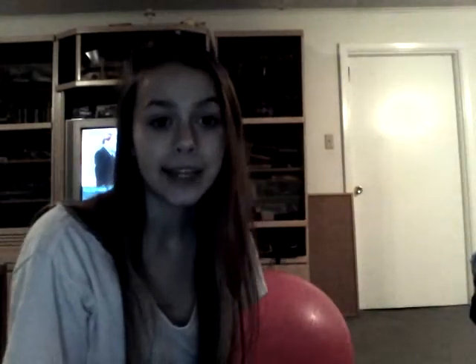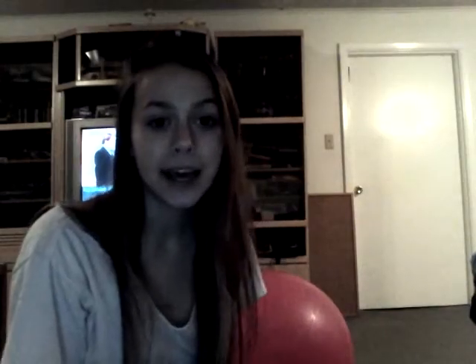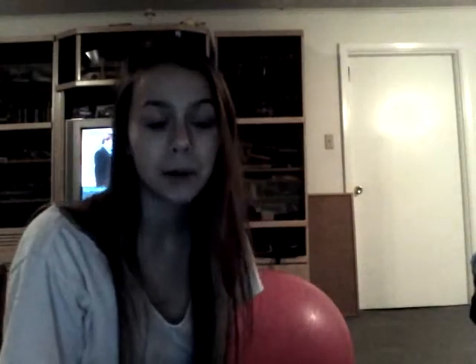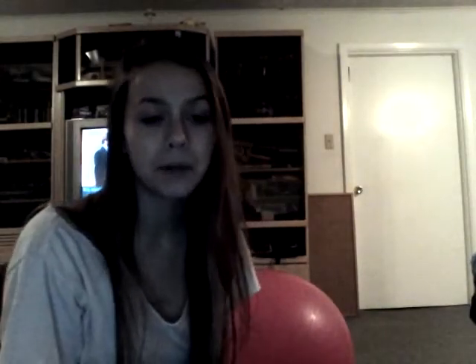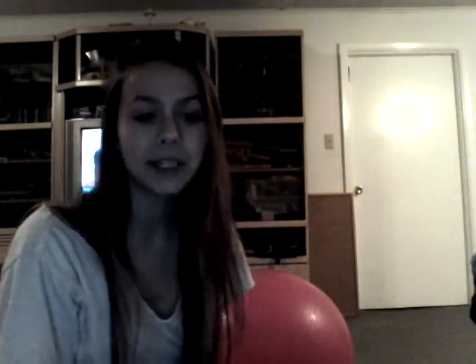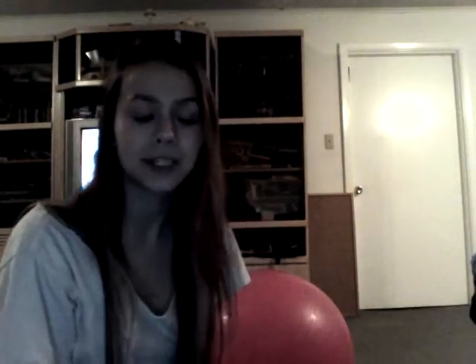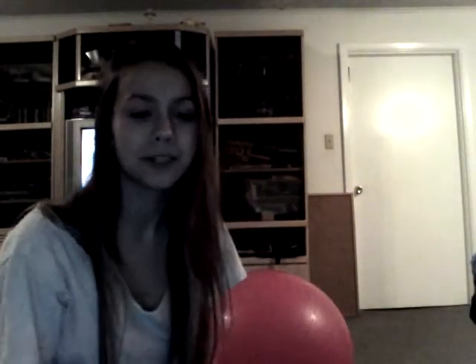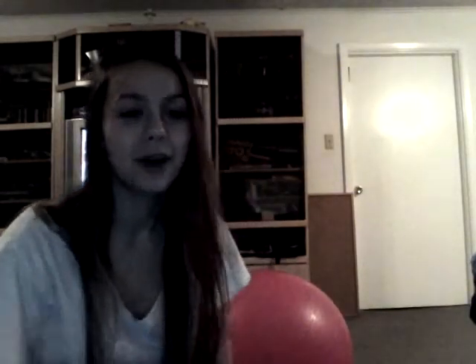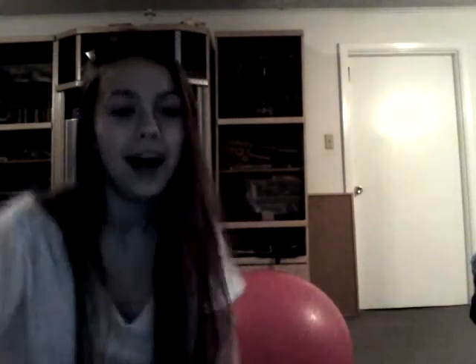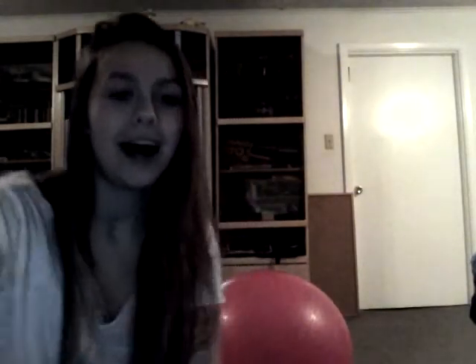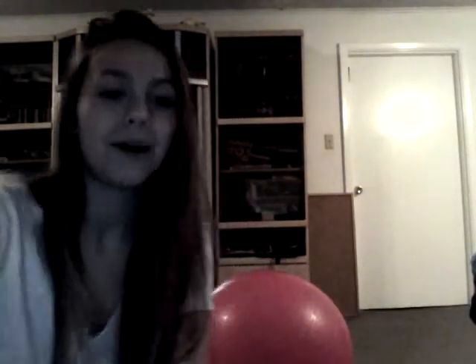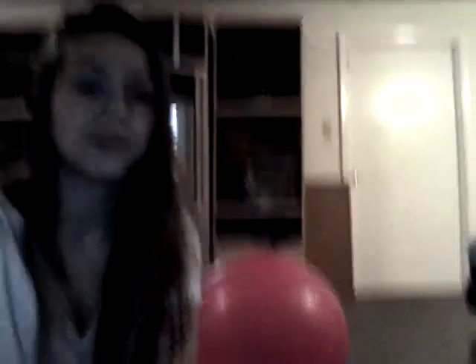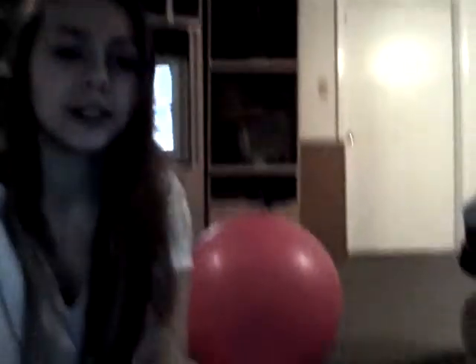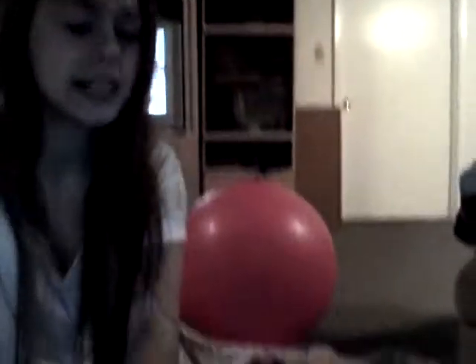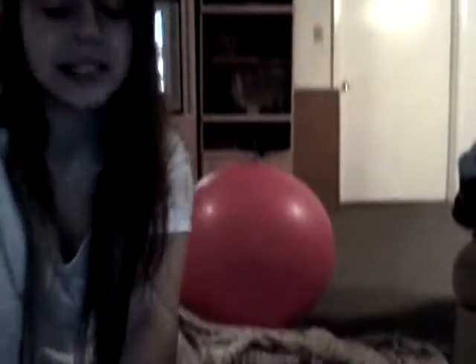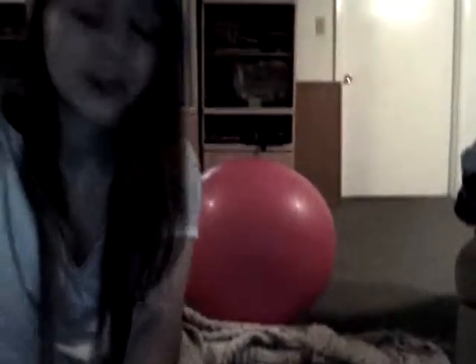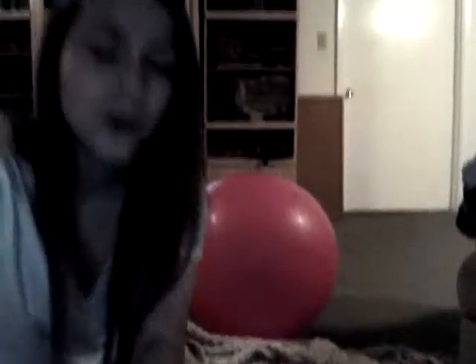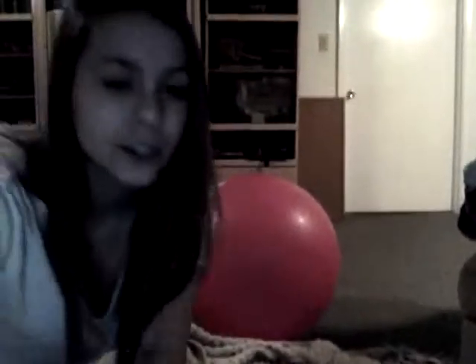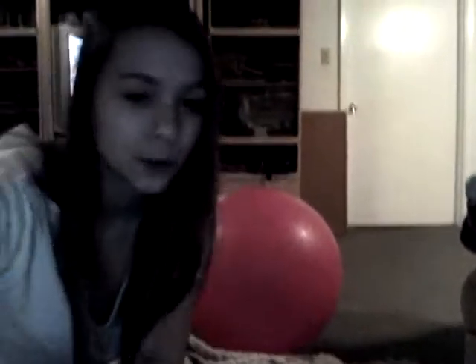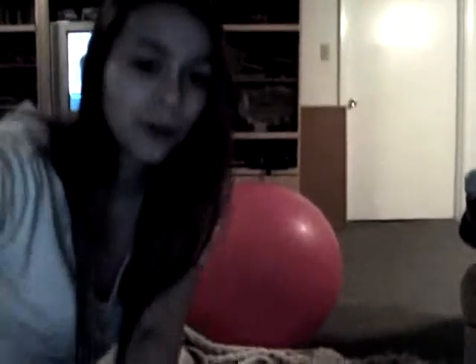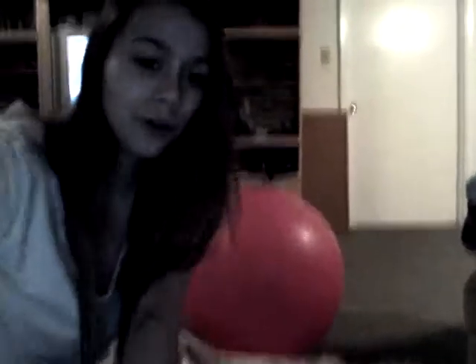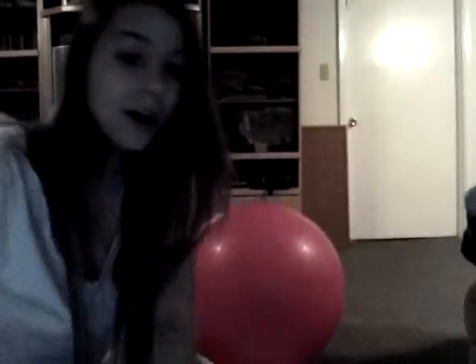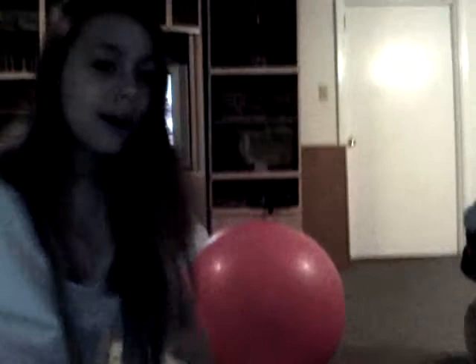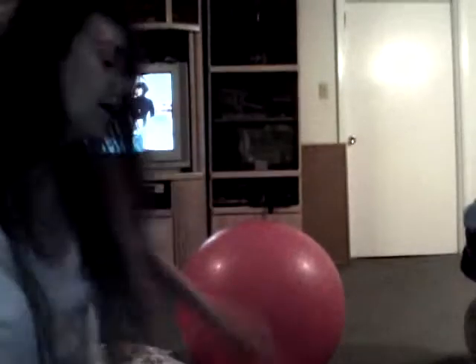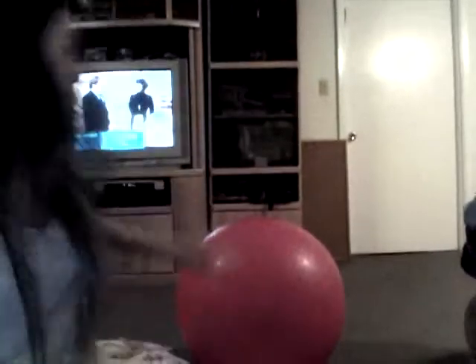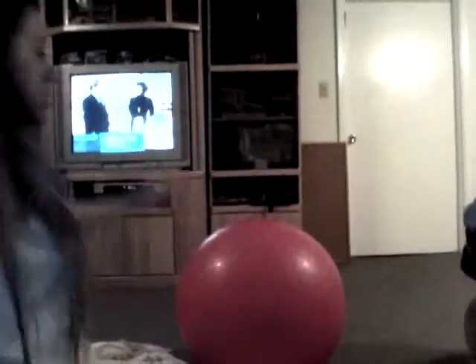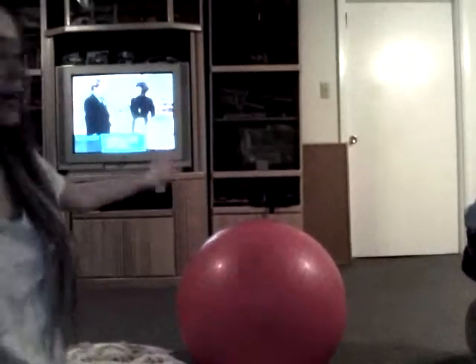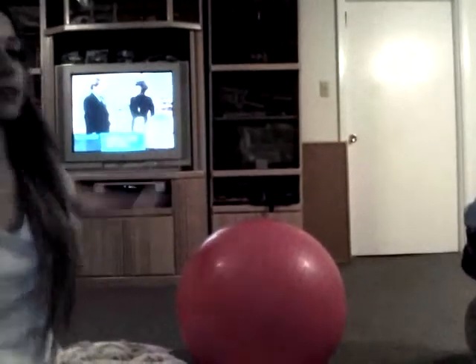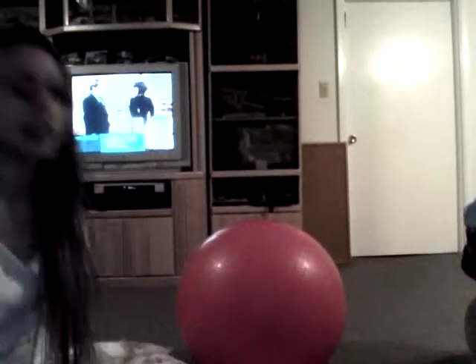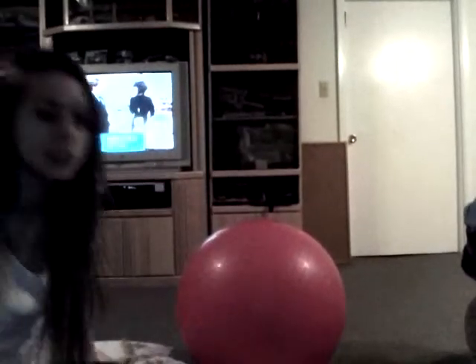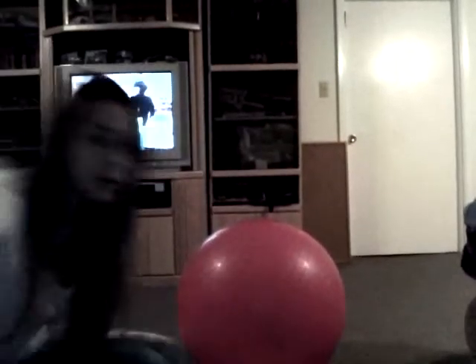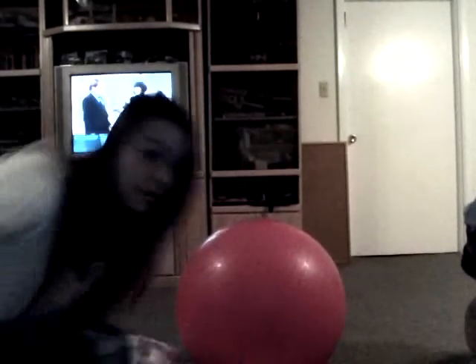Today I'm going to be teaching you how to — this is a quick tutorial on how to use an exercise ball.